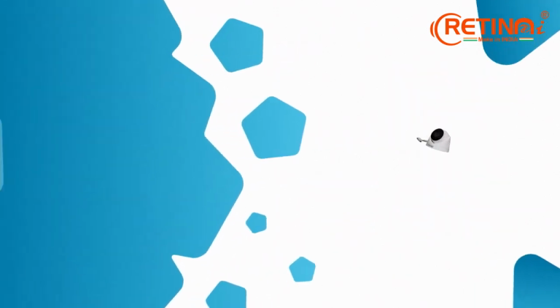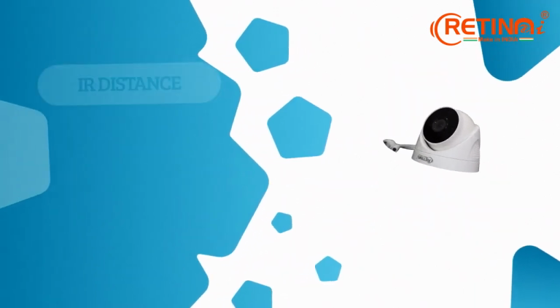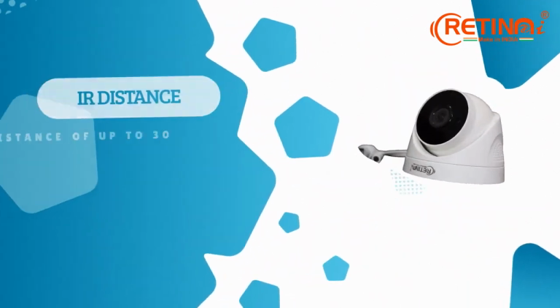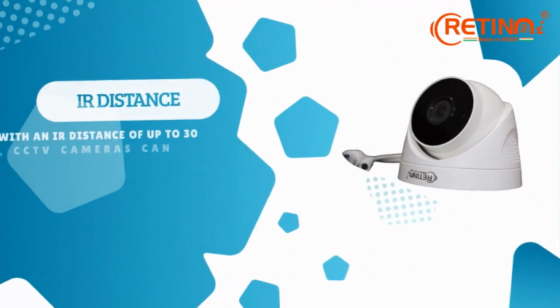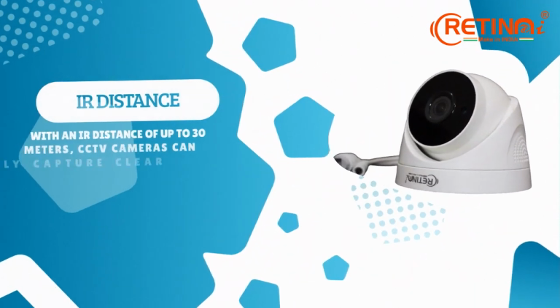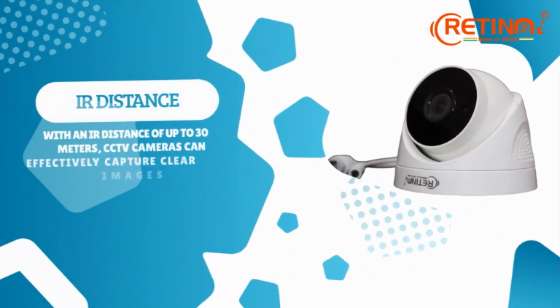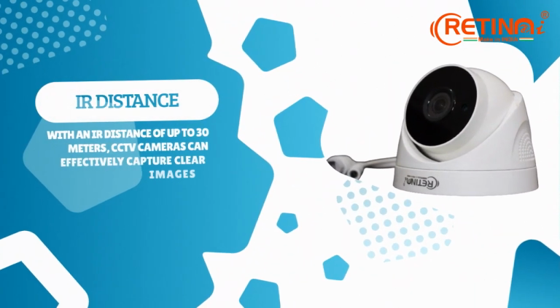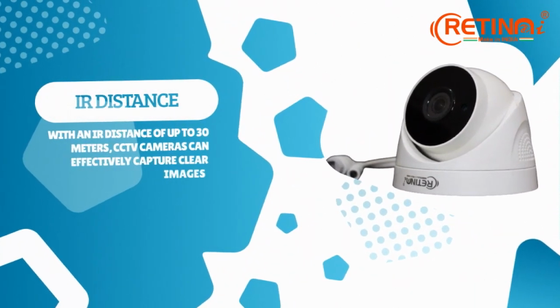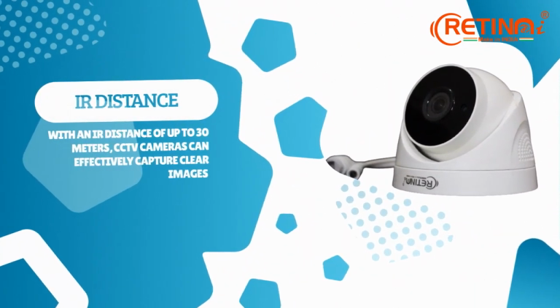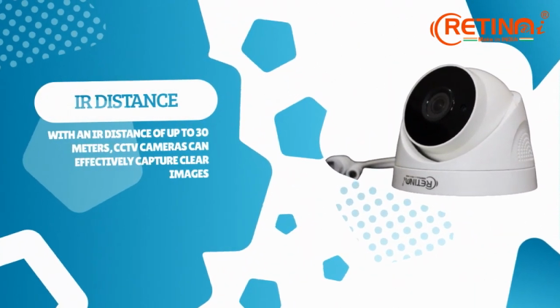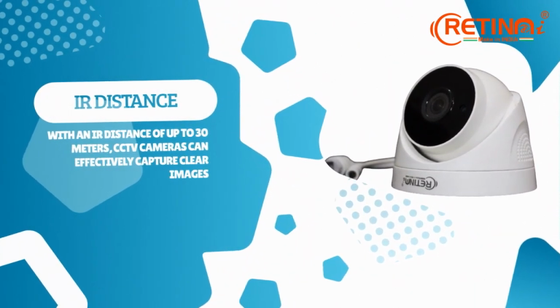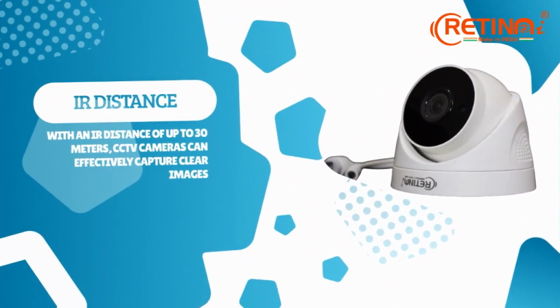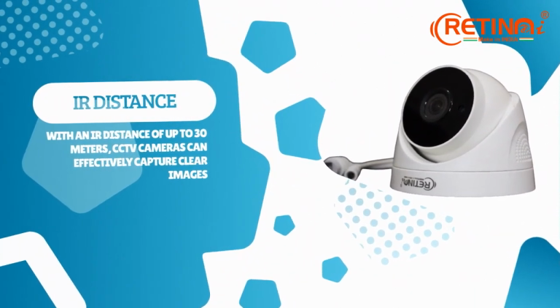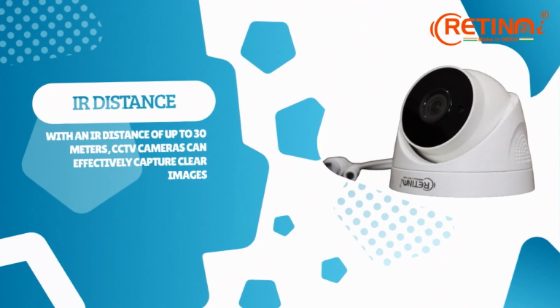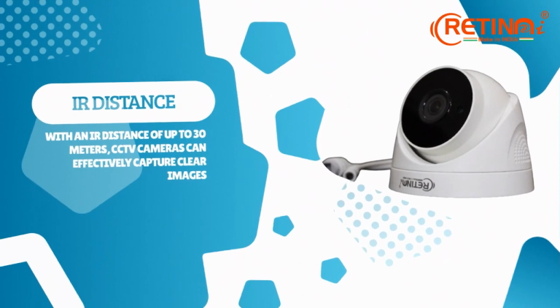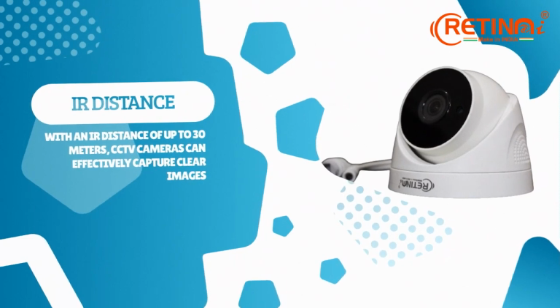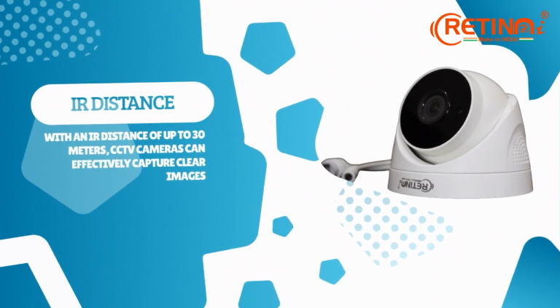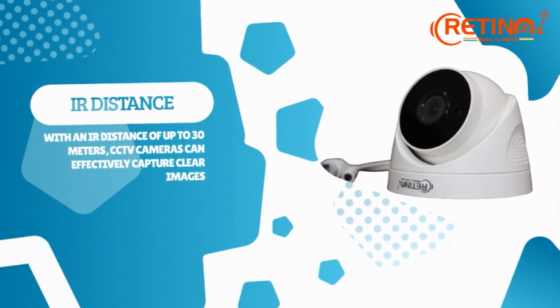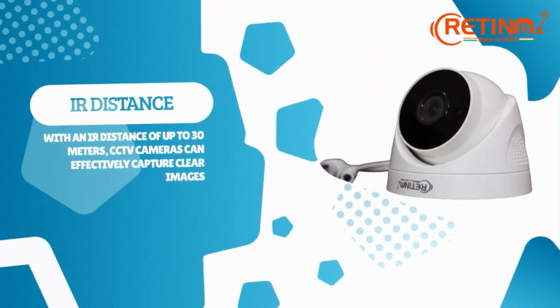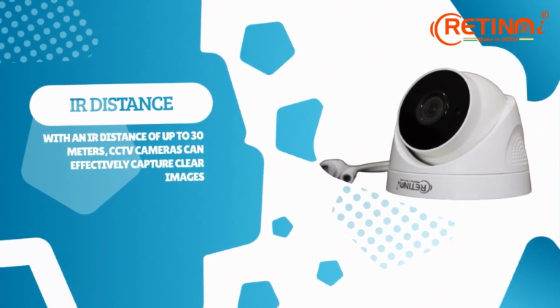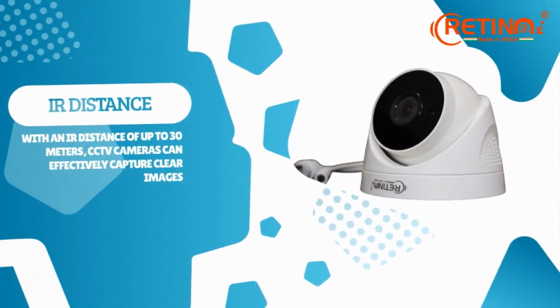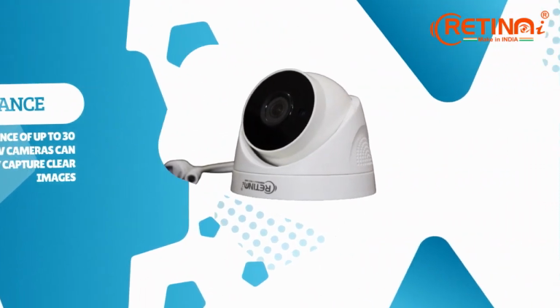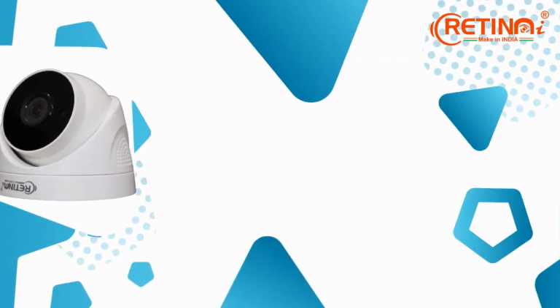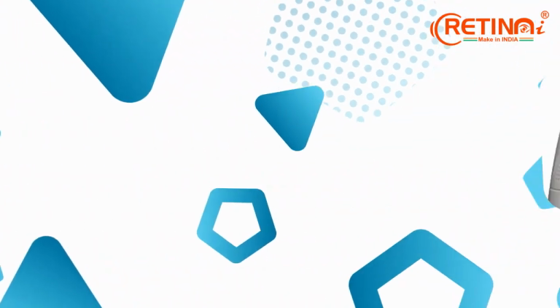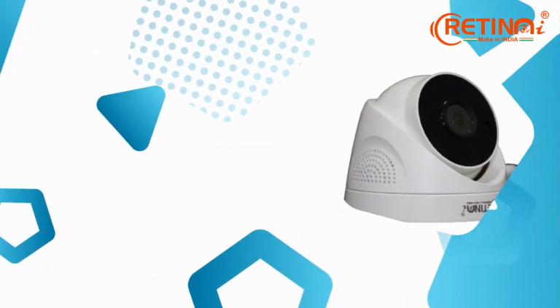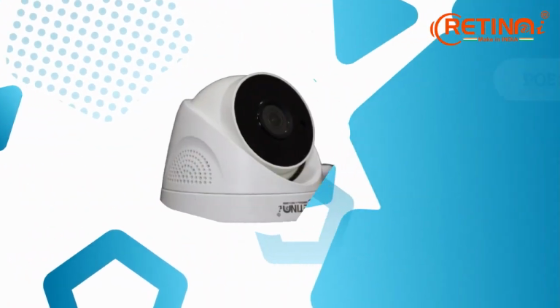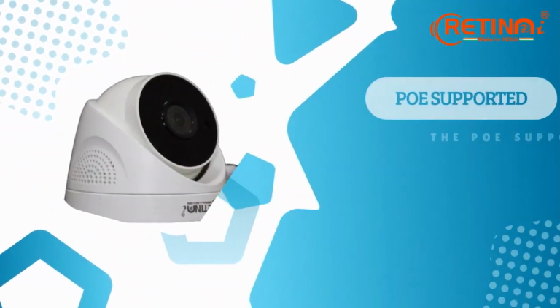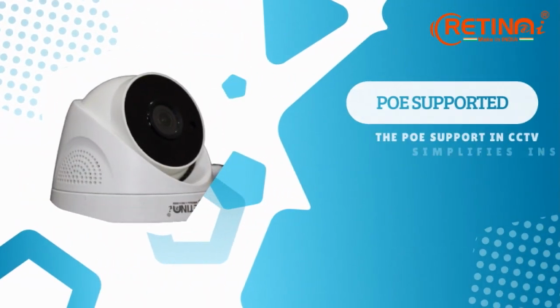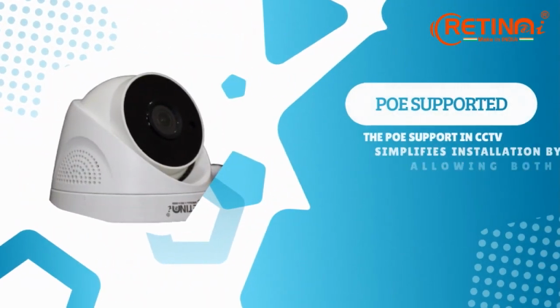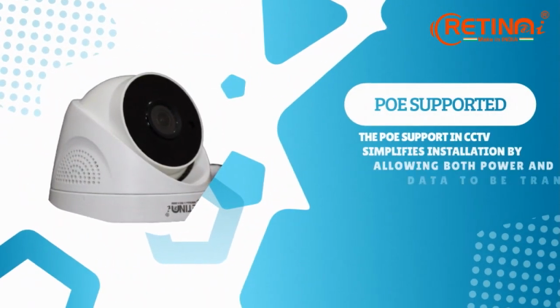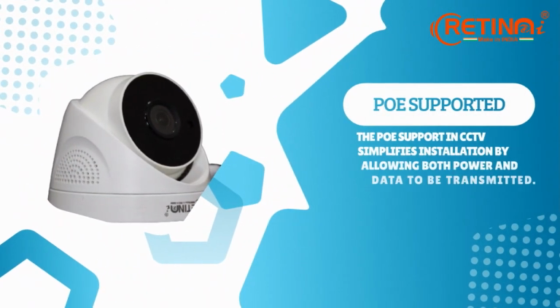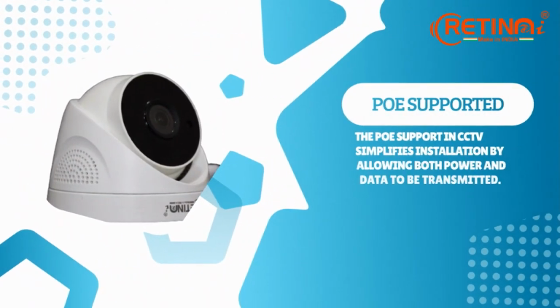Our cameras have an IR distance of up to 30 meters and are PoE supported as well, which simplifies installation.